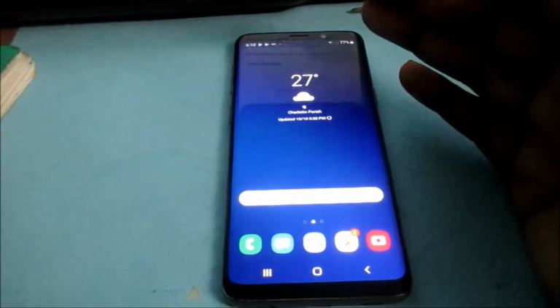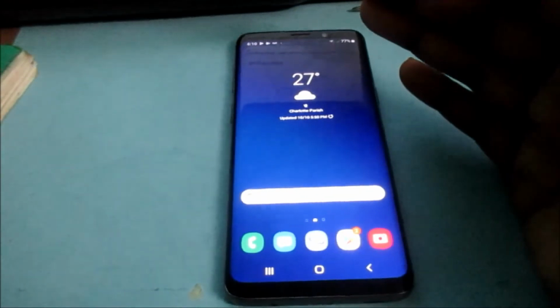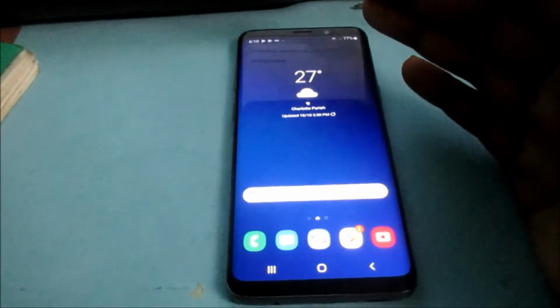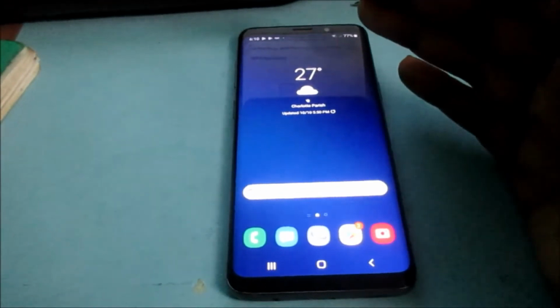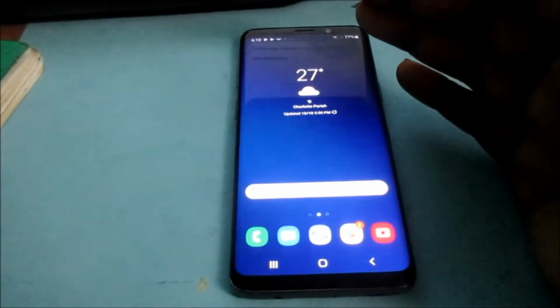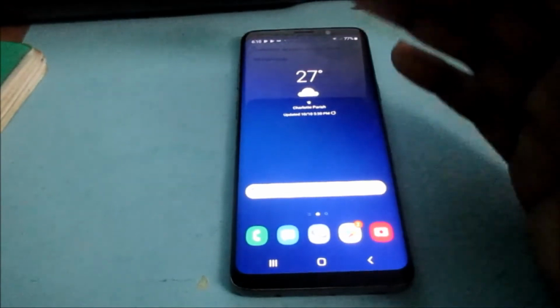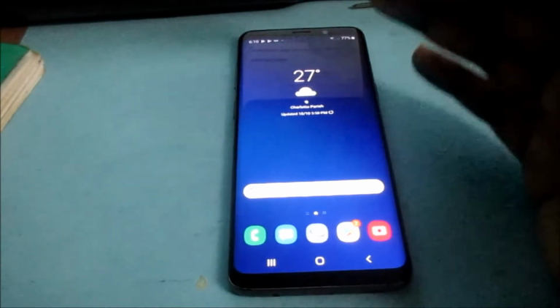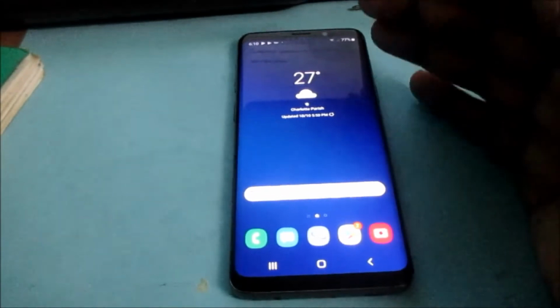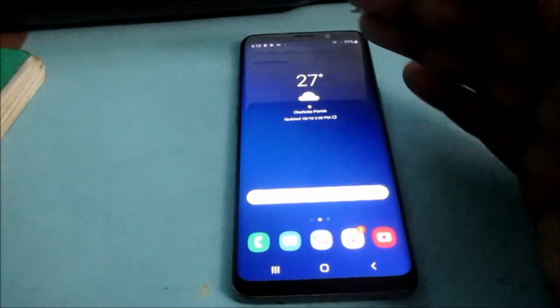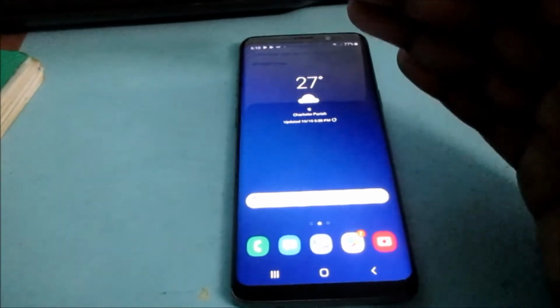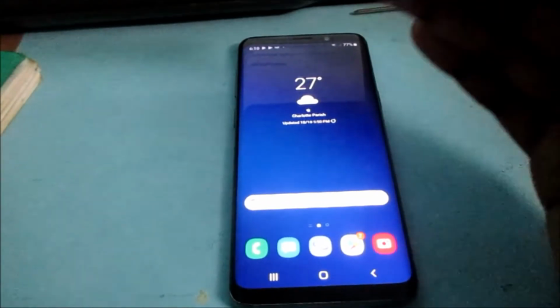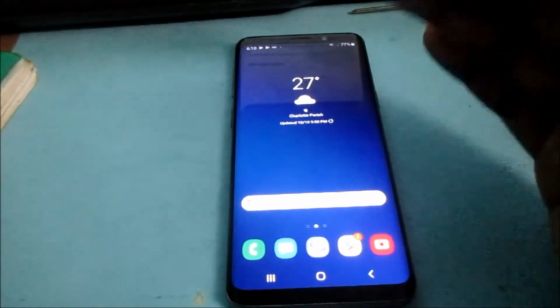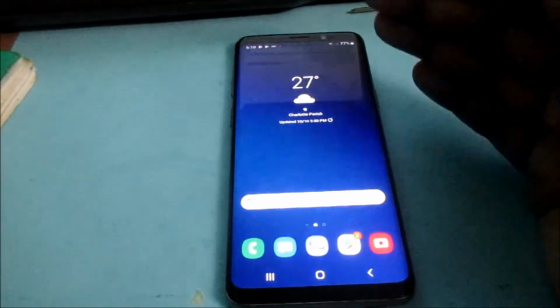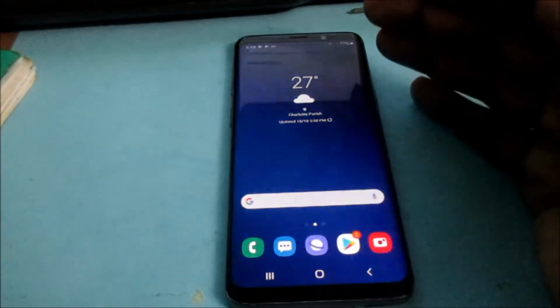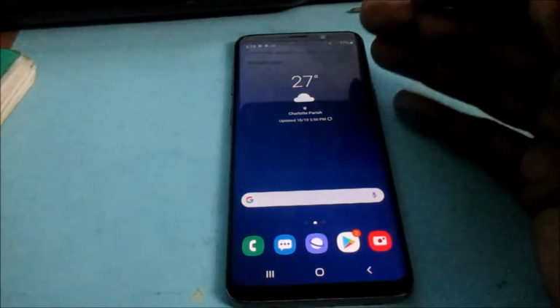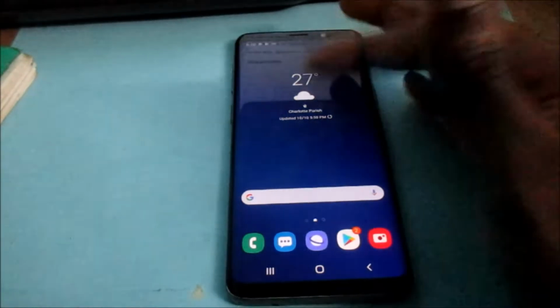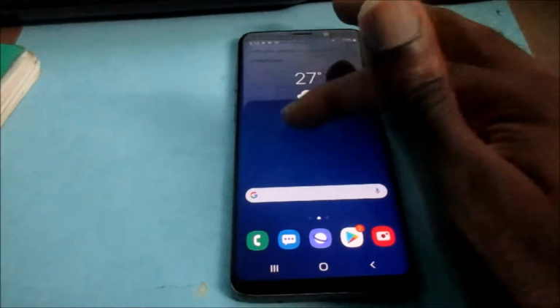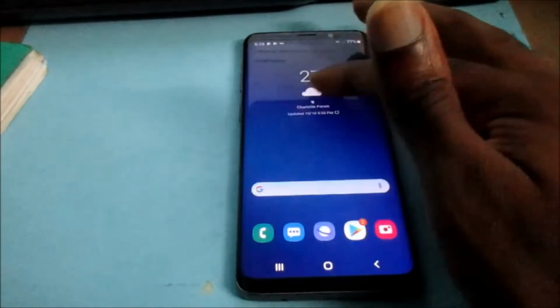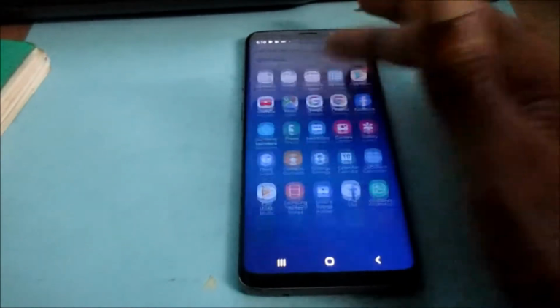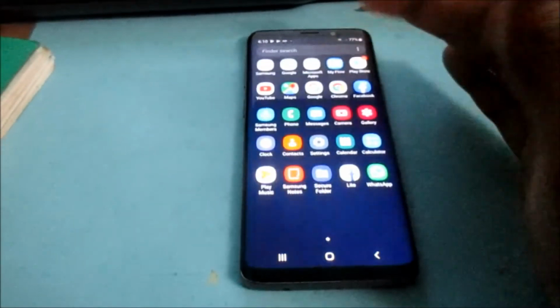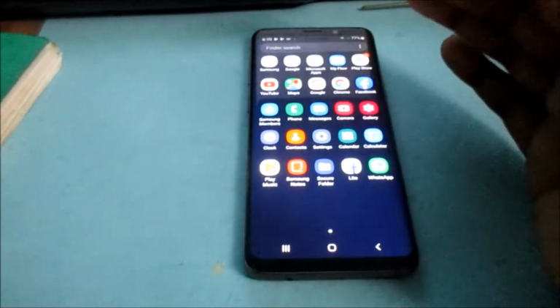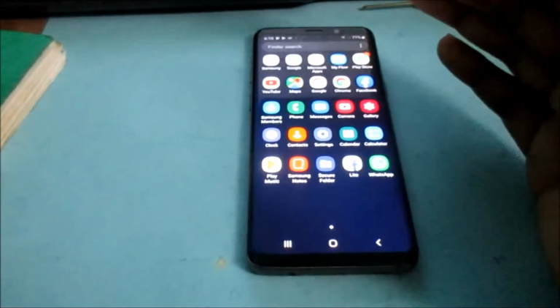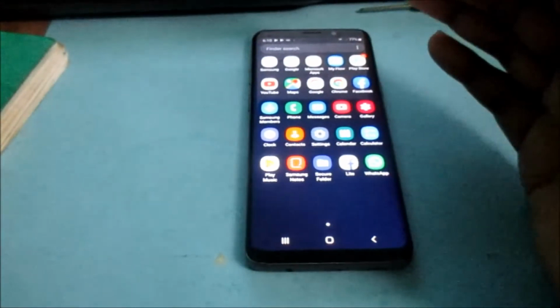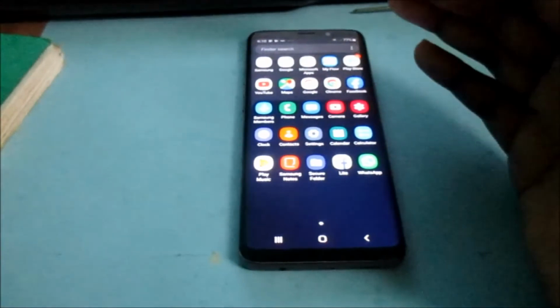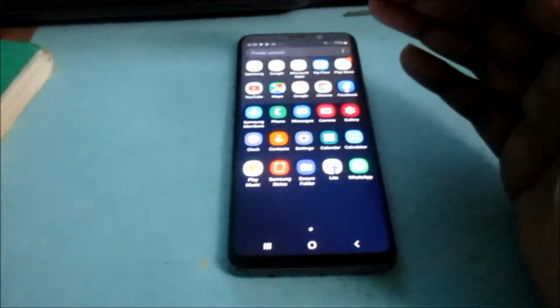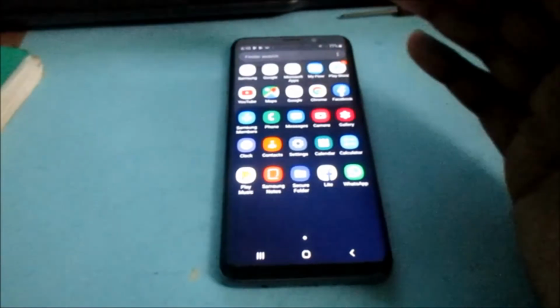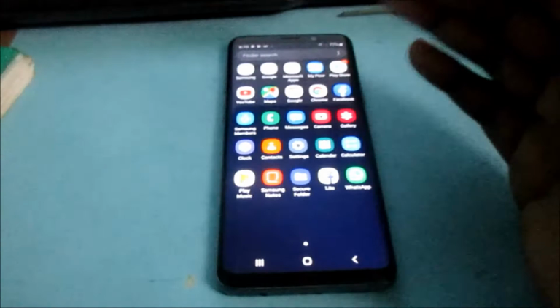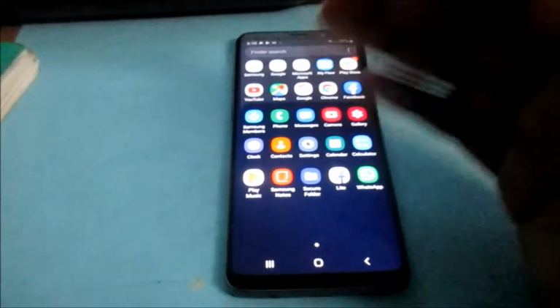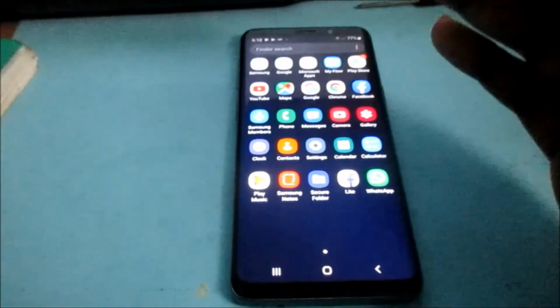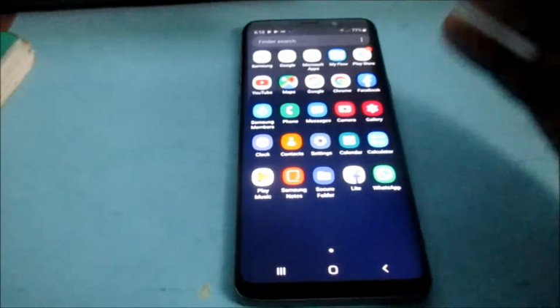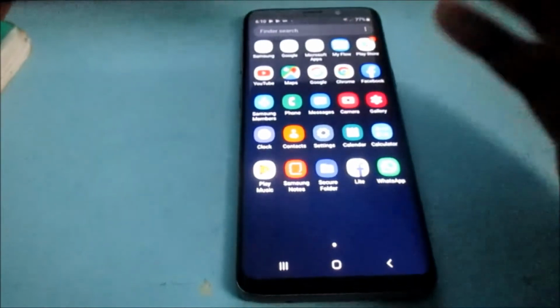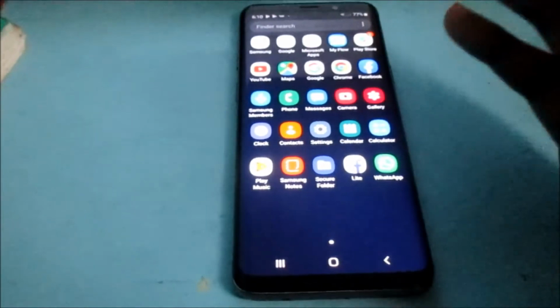Samsung Galaxy S9, S9 Plus, or the S10, or the S10 Plus, and the S10e.